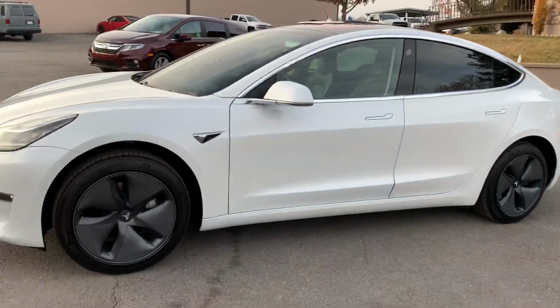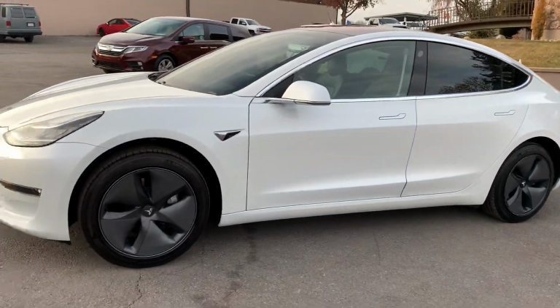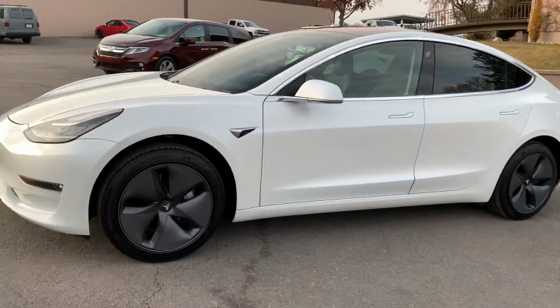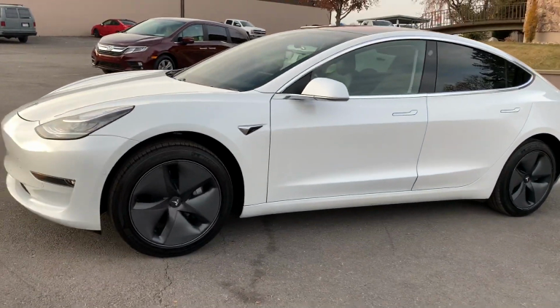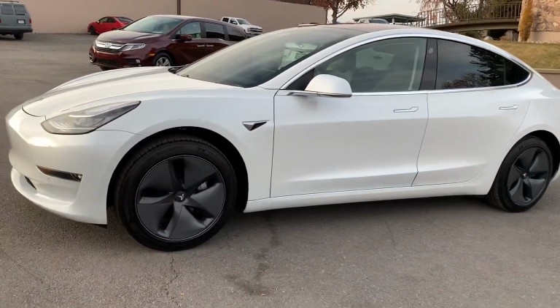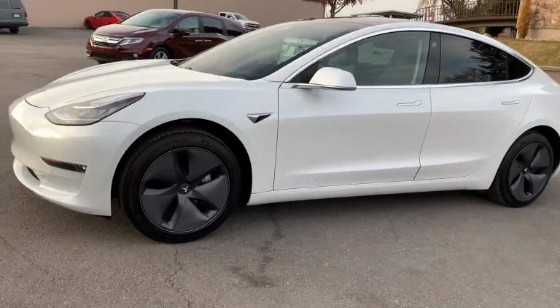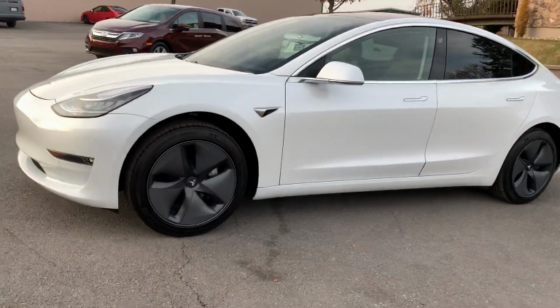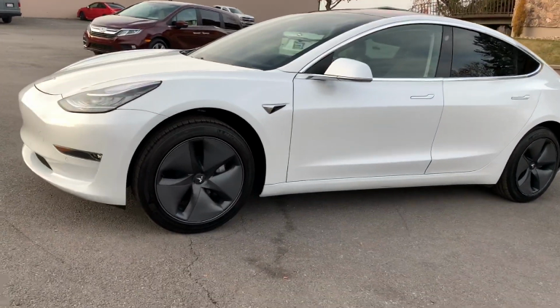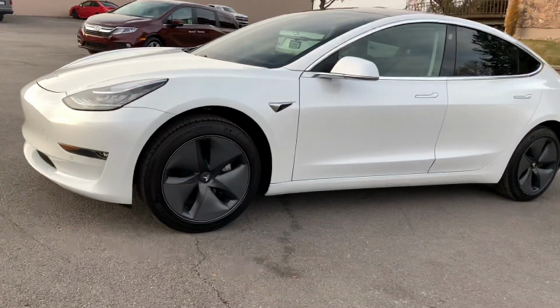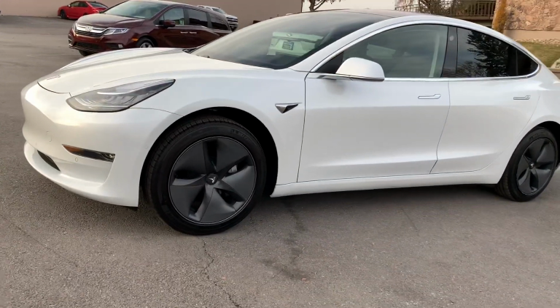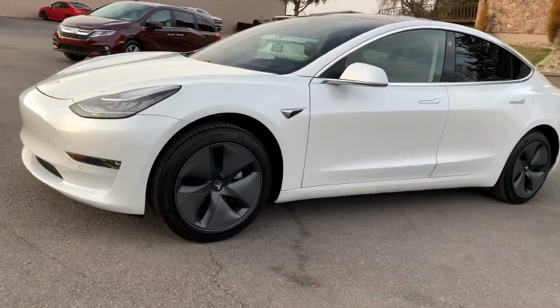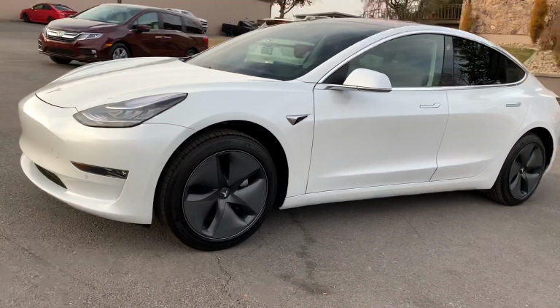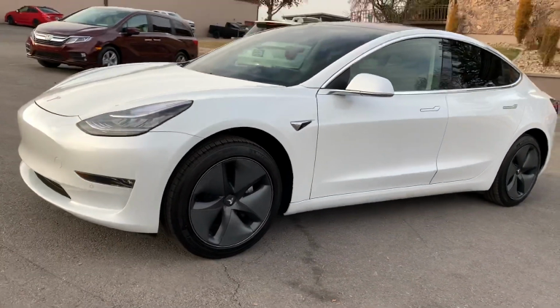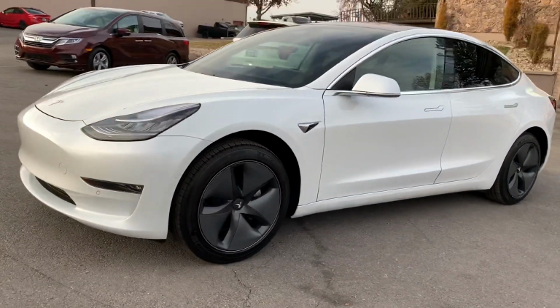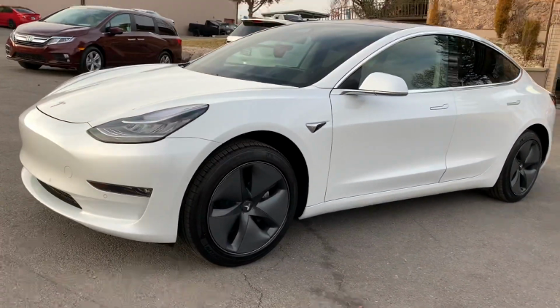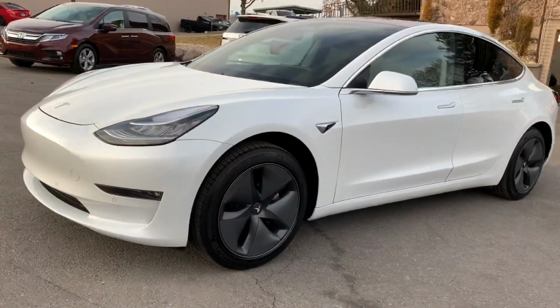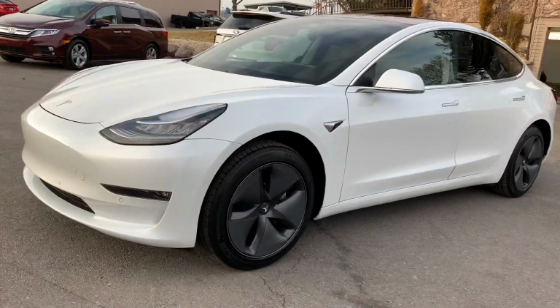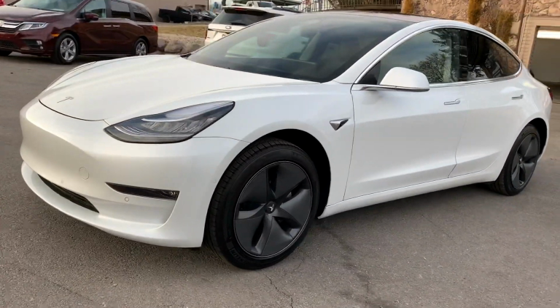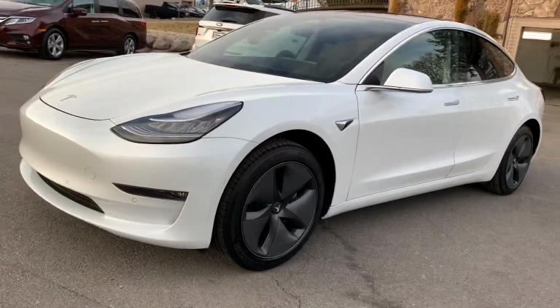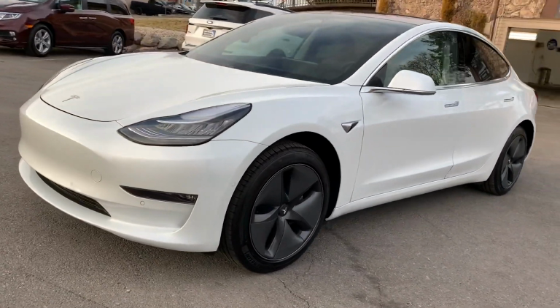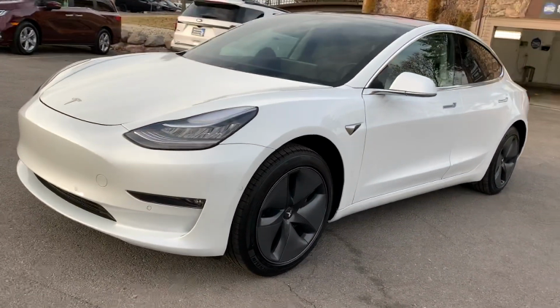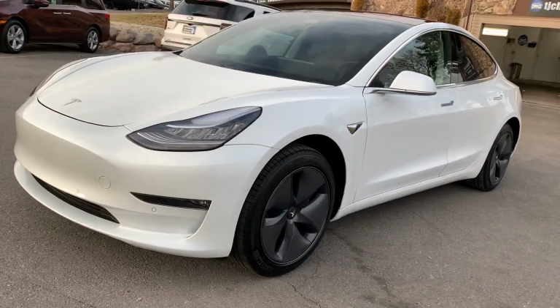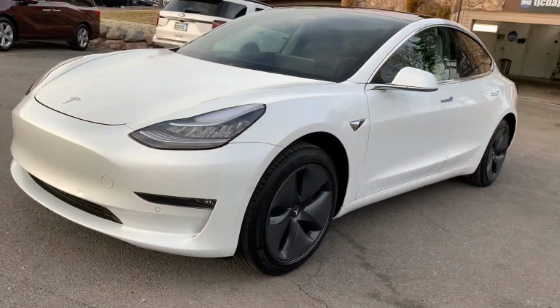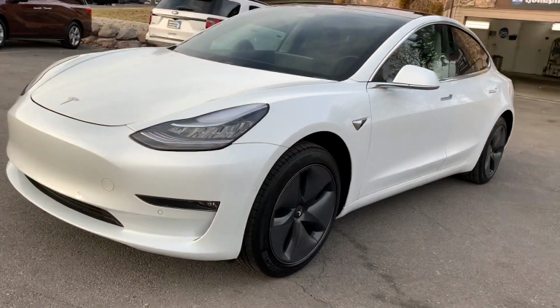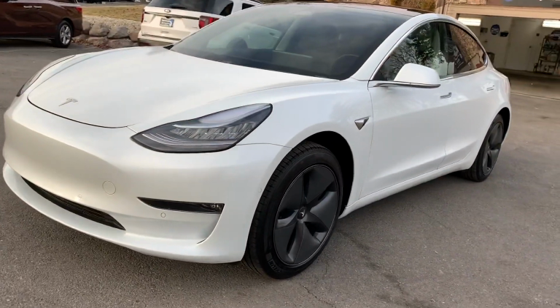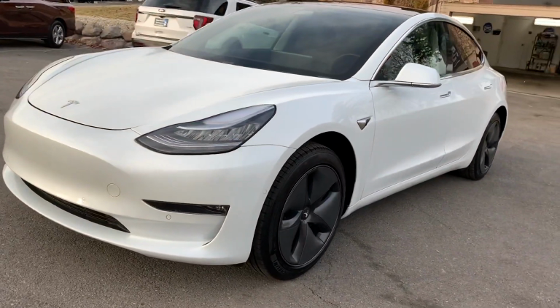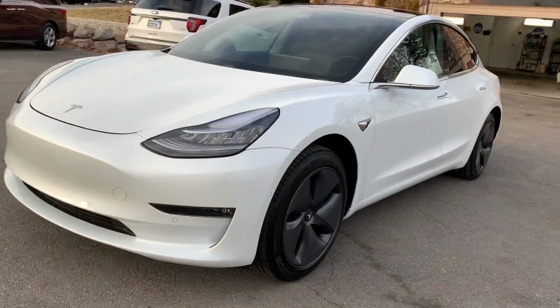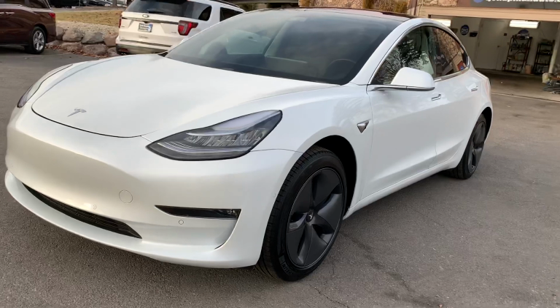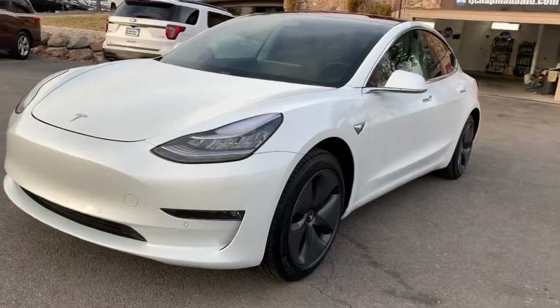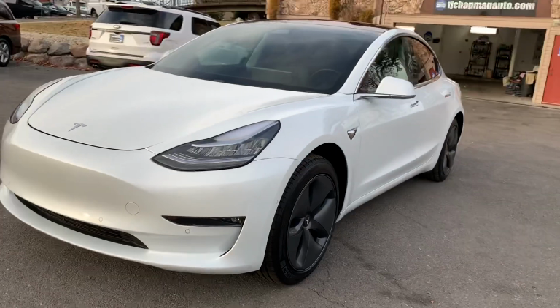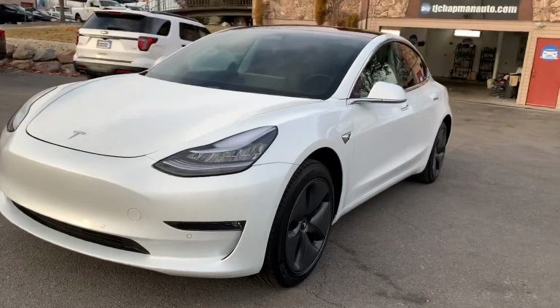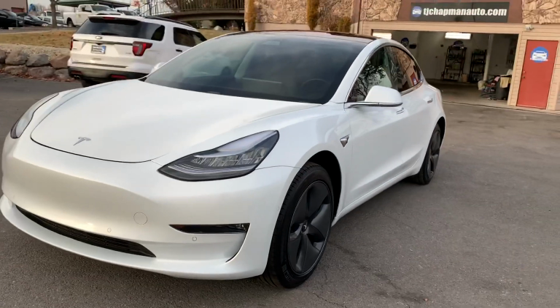Check out all my inventory at TJChapmanAuto.com. Thank you.